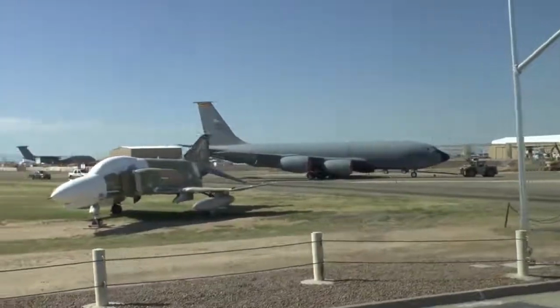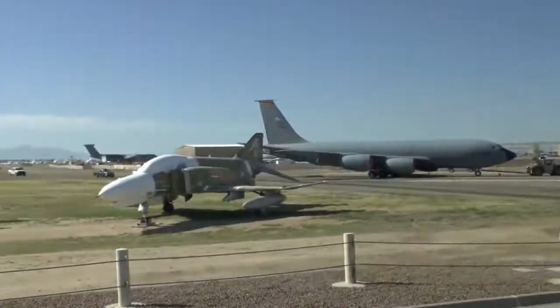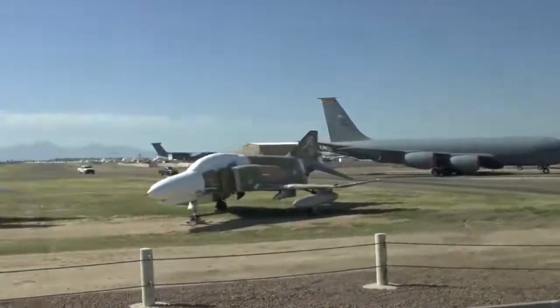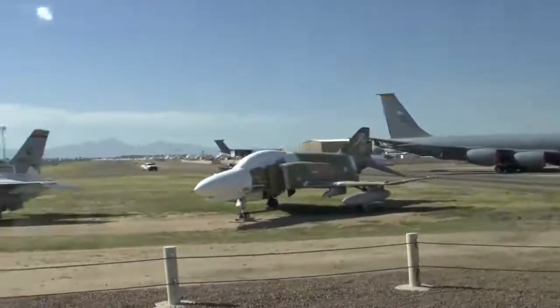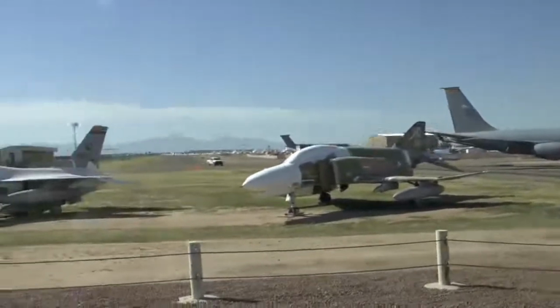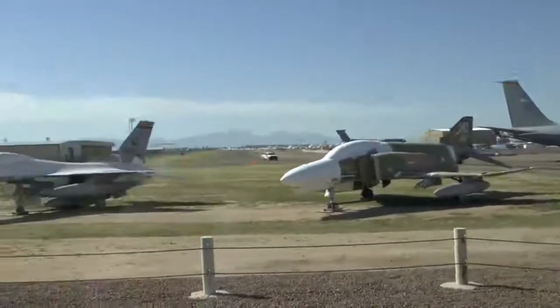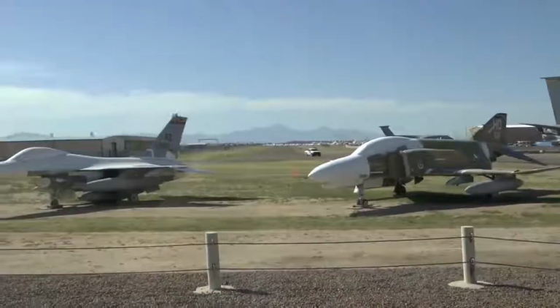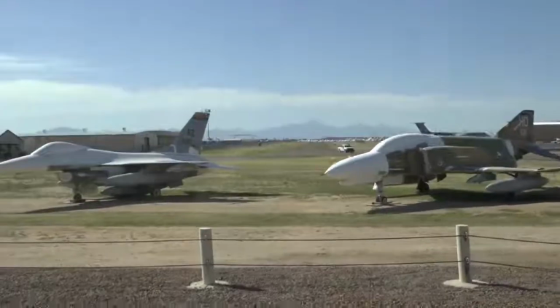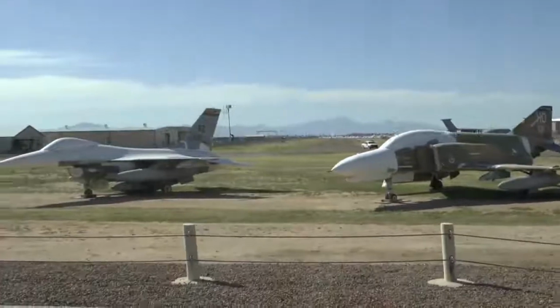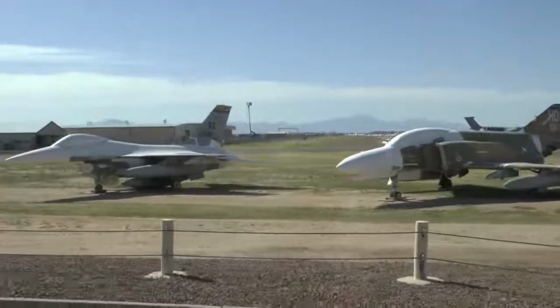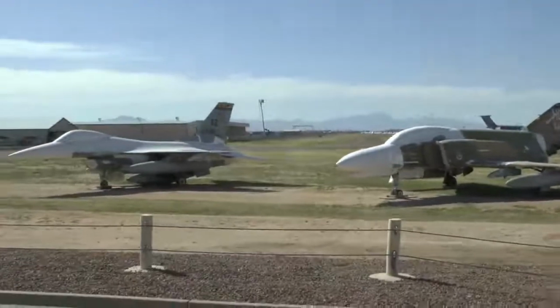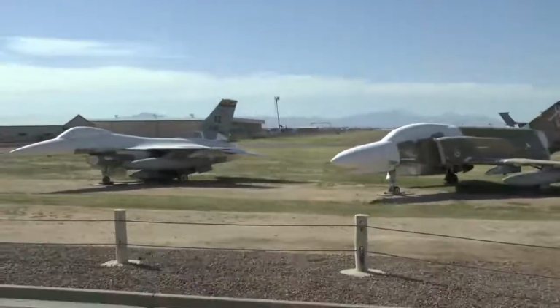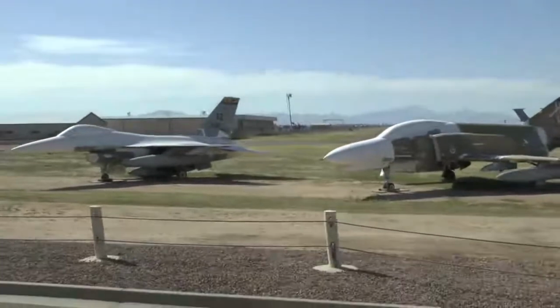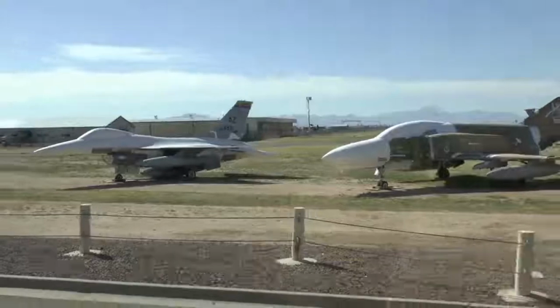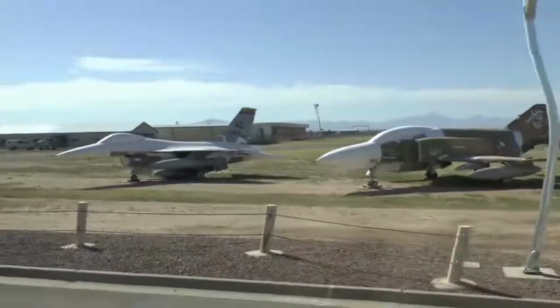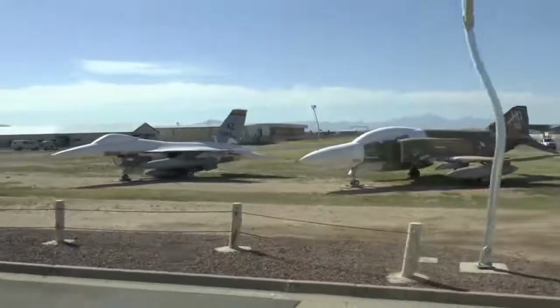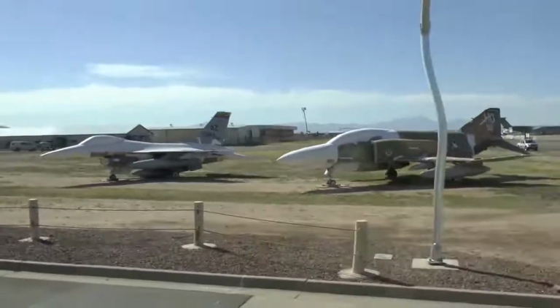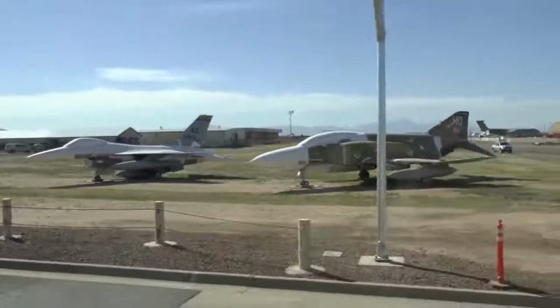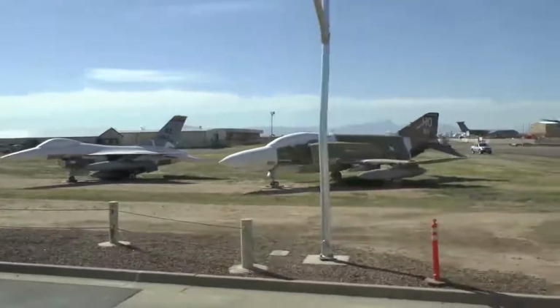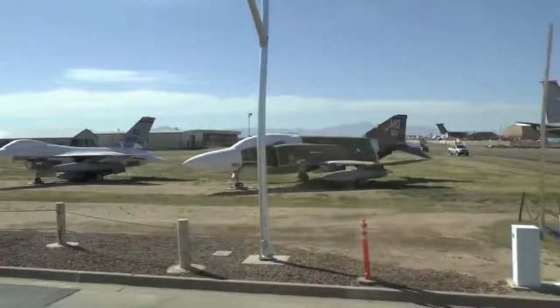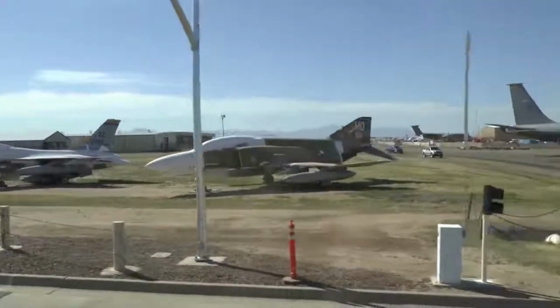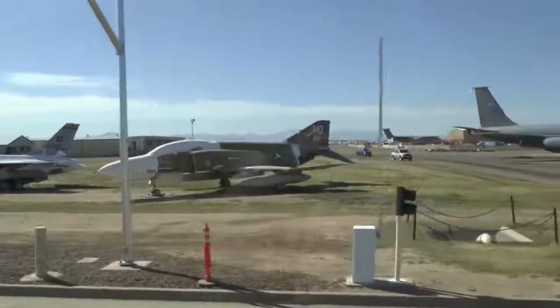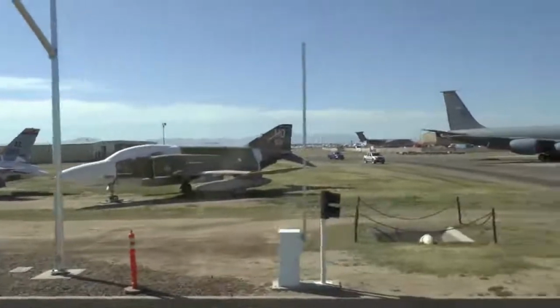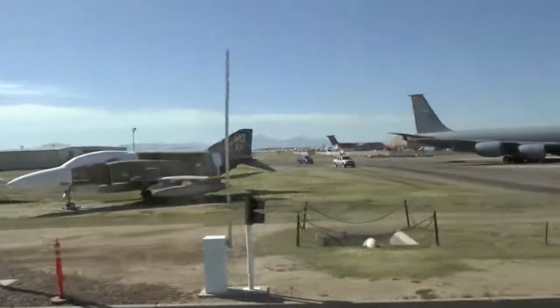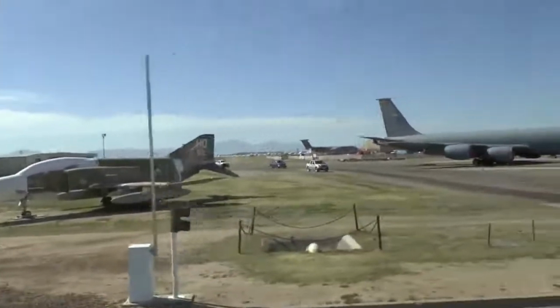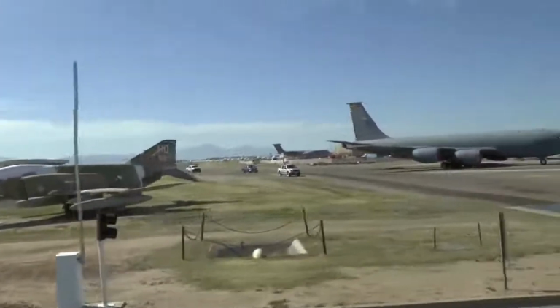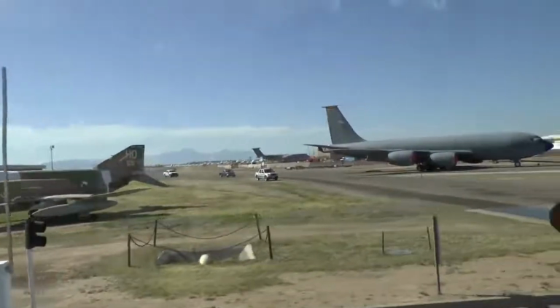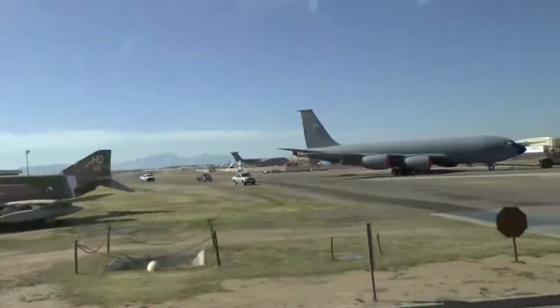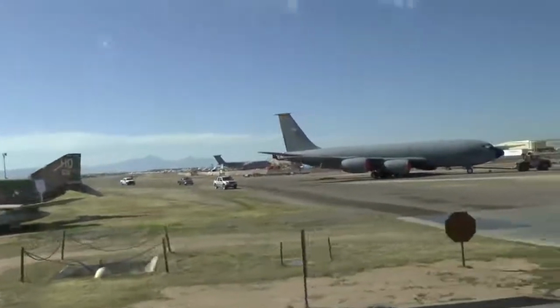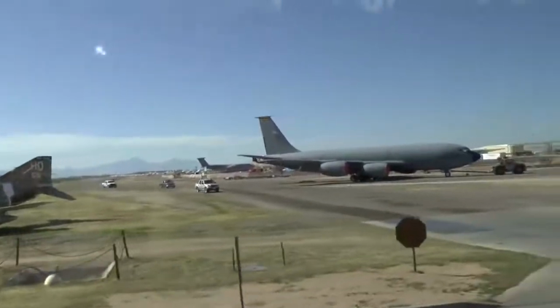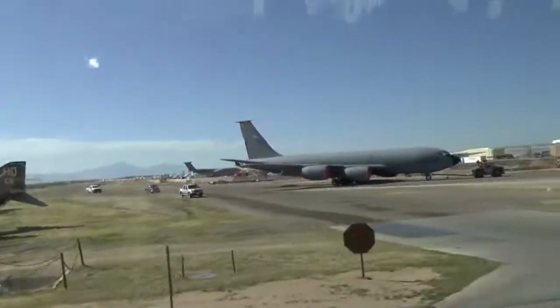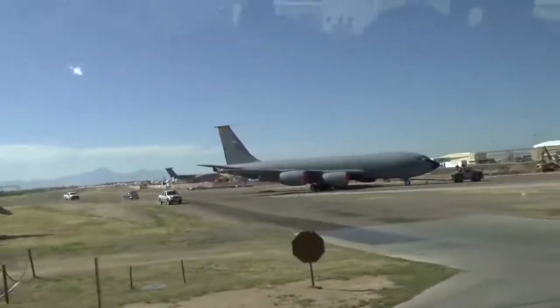The Thunderbirds fly that. The Vietnam-era F-4 there has four stars and a cape — Captain Steve Ritchie was an Air Force Ace.